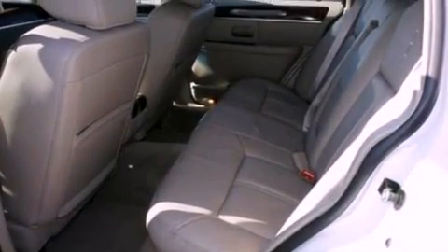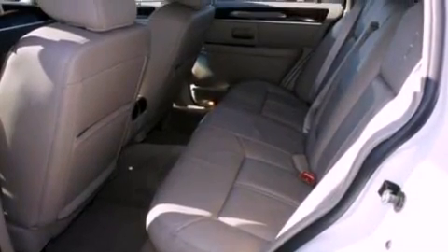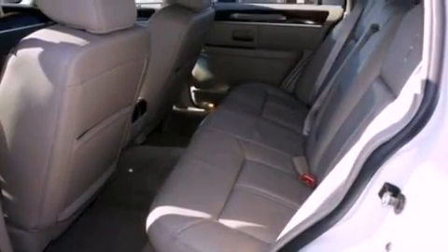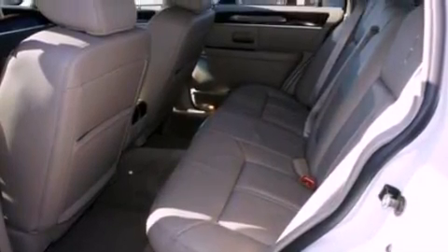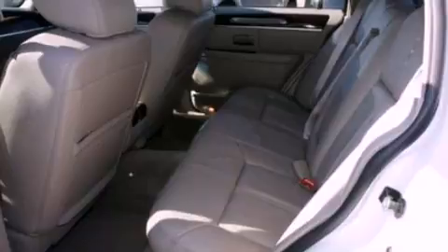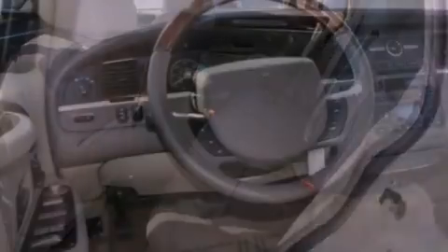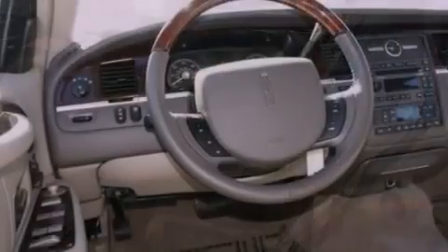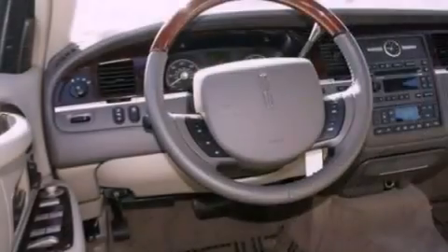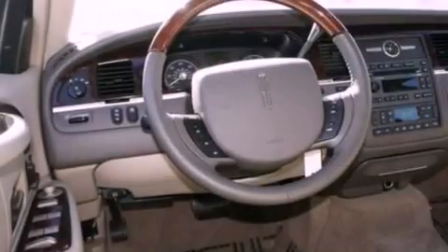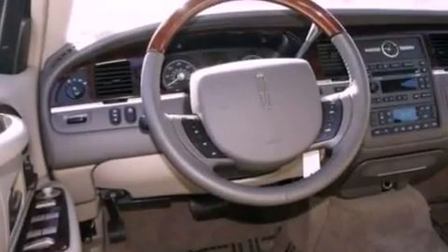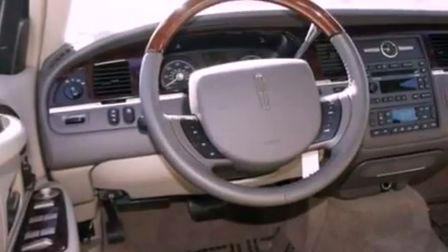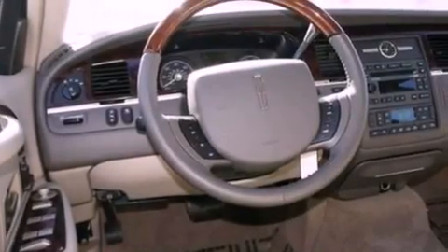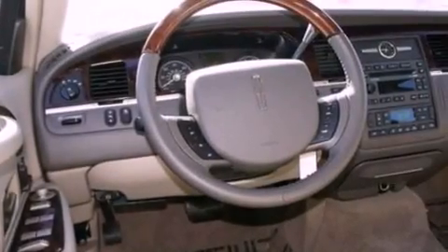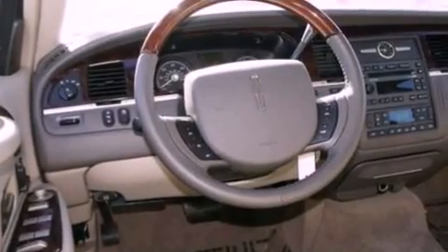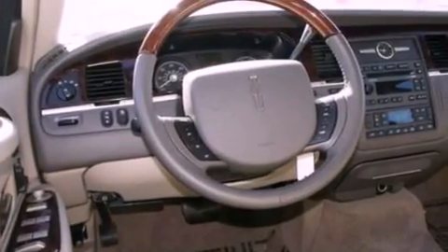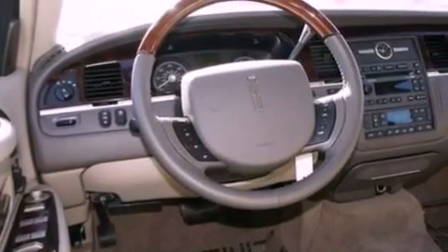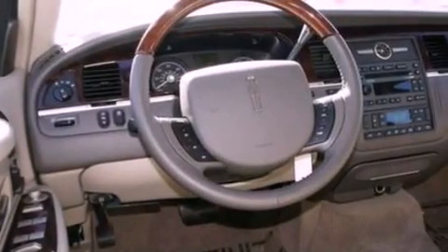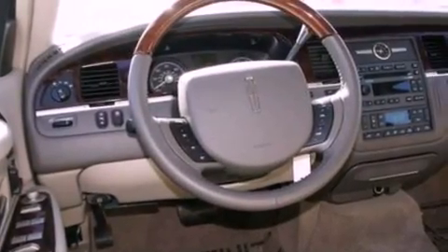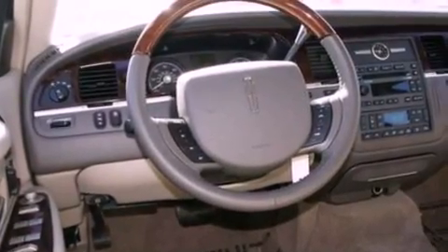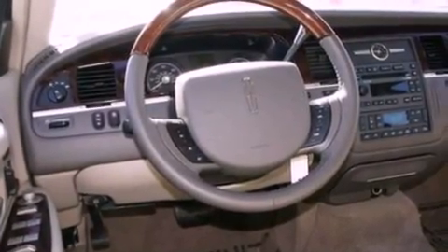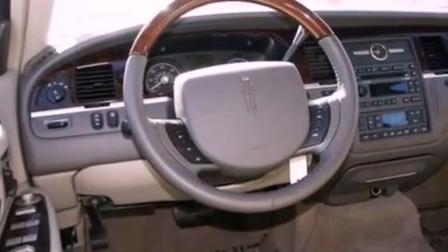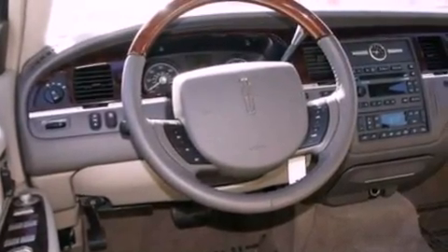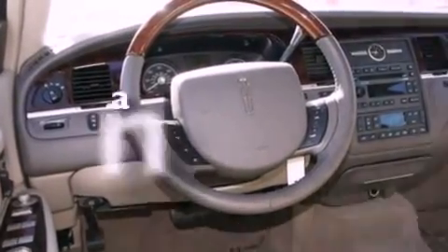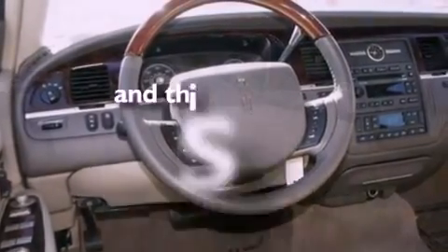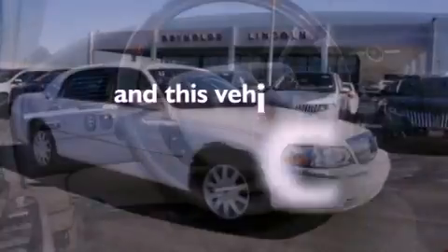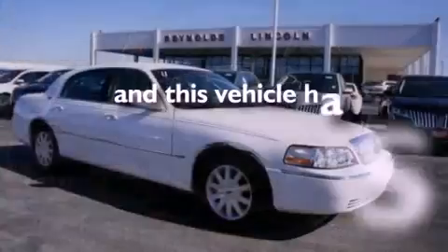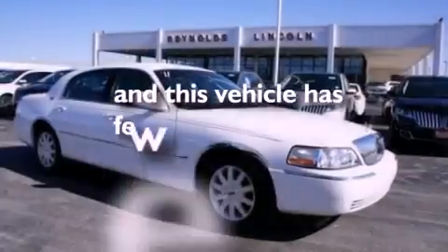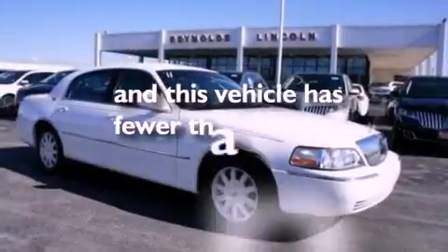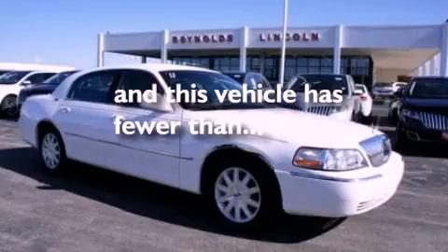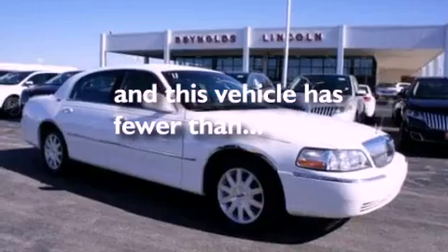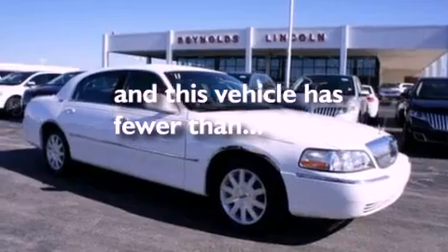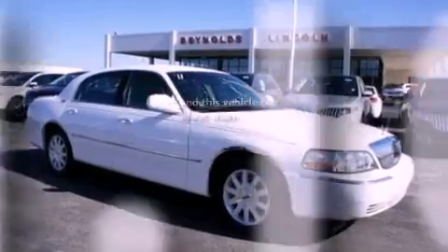Also included are a security system, privacy glass, a traction control system, front and rear reading lights, and this vehicle has fewer than 22,000 miles on the odometer.